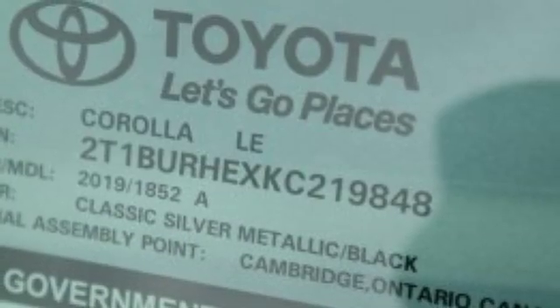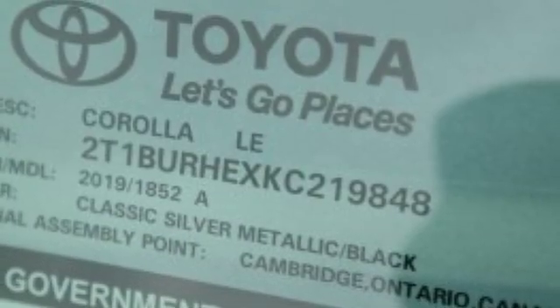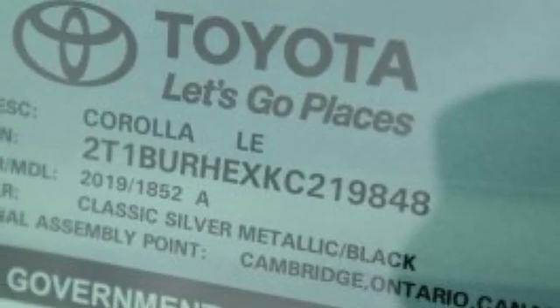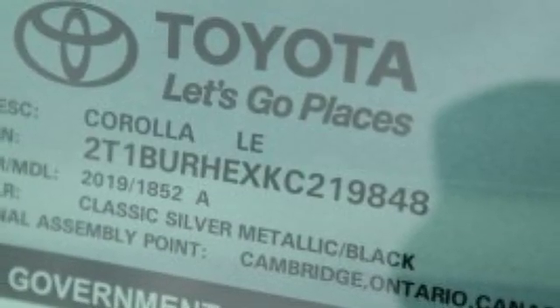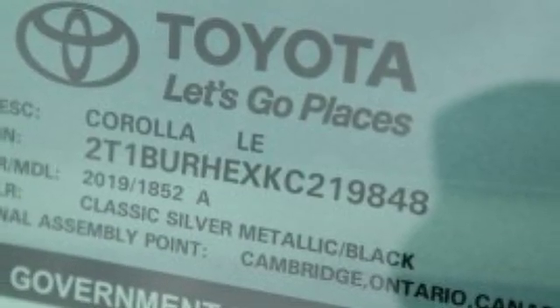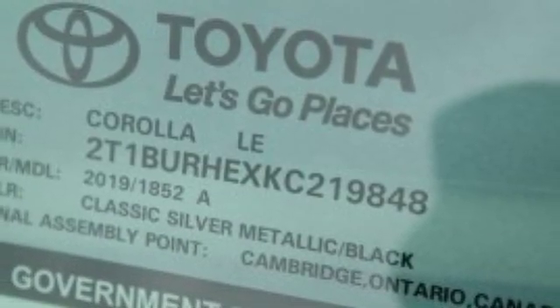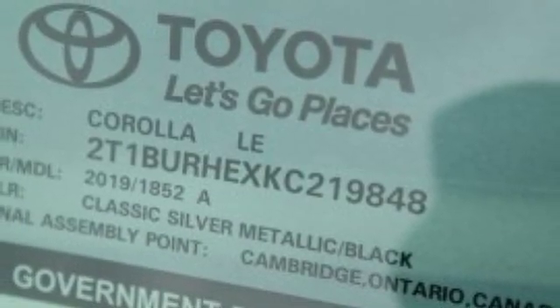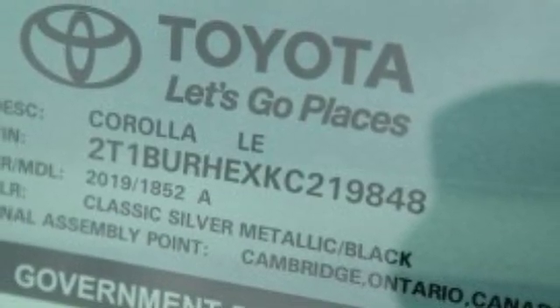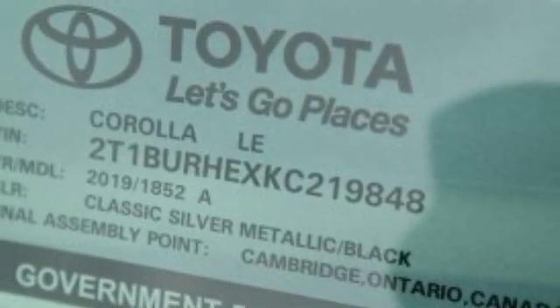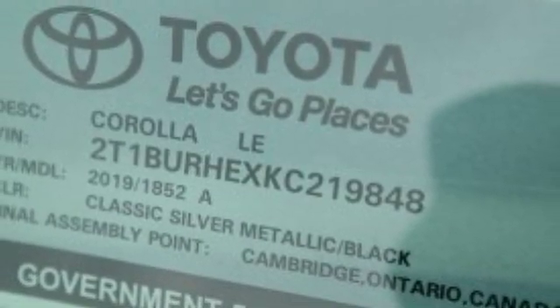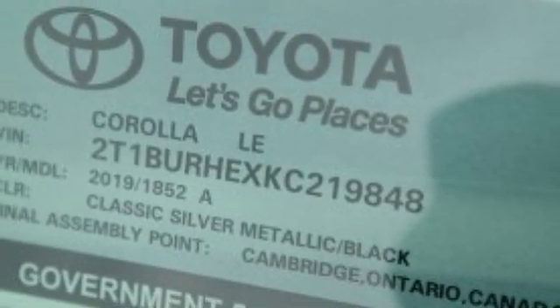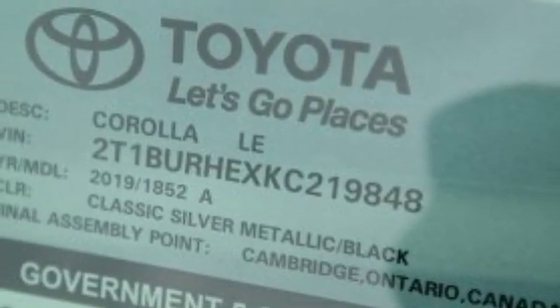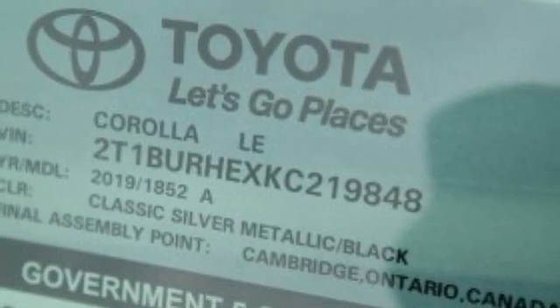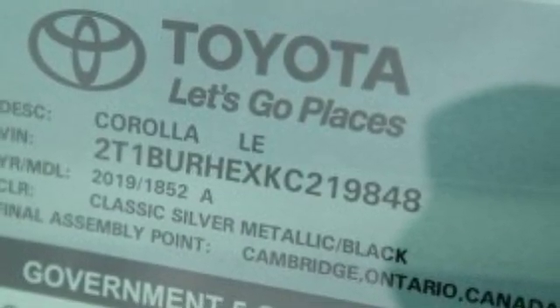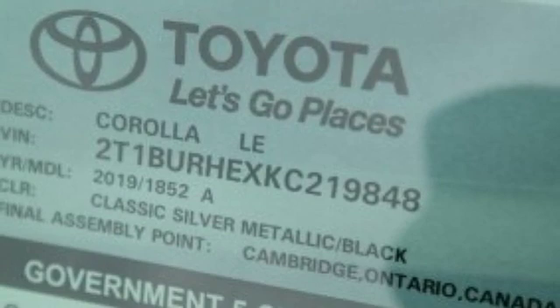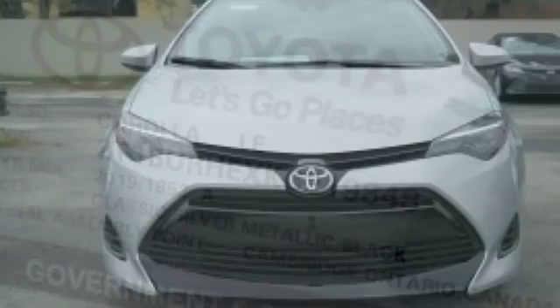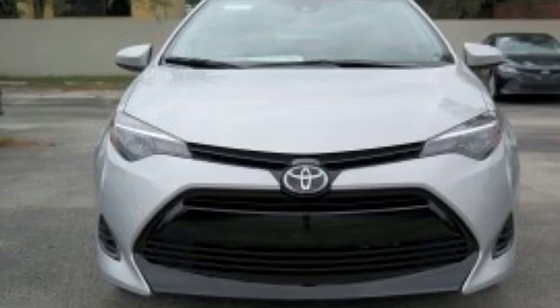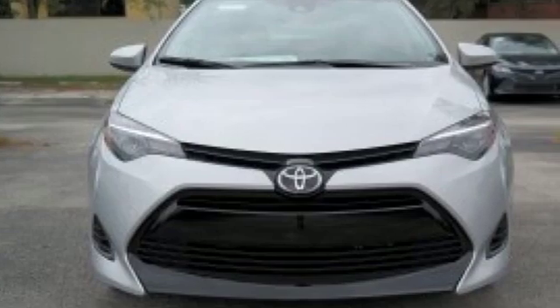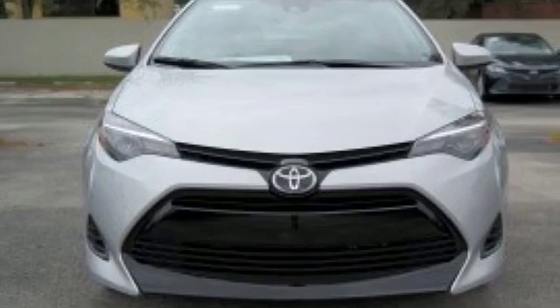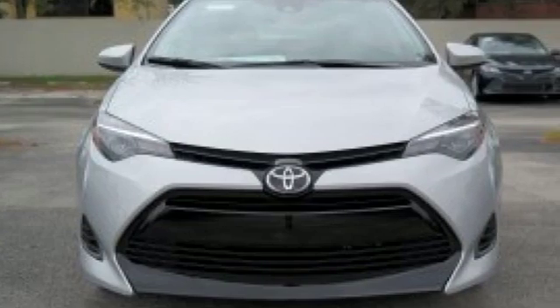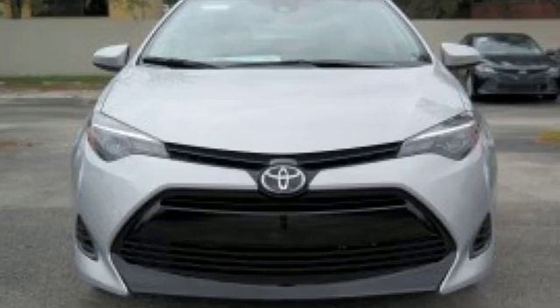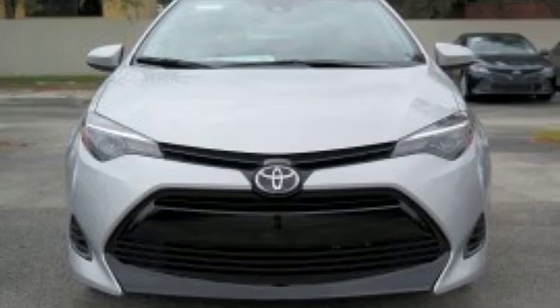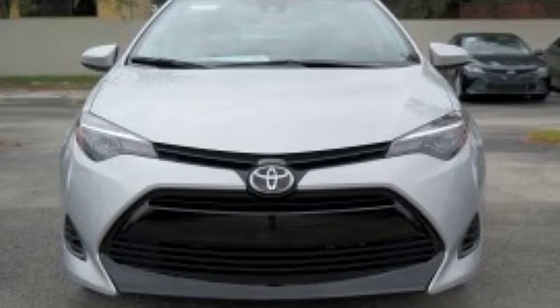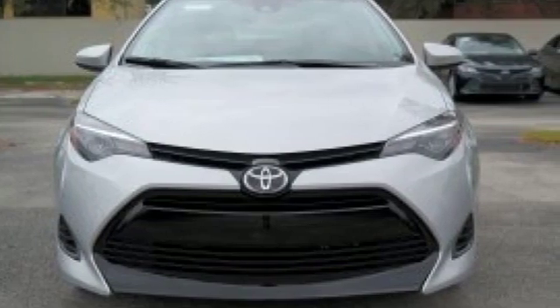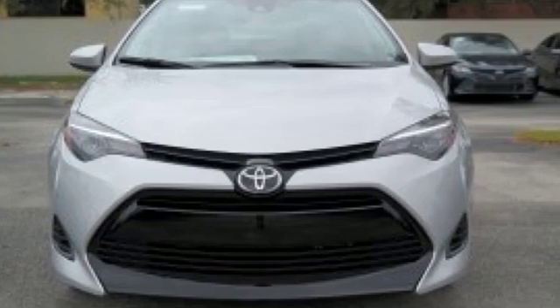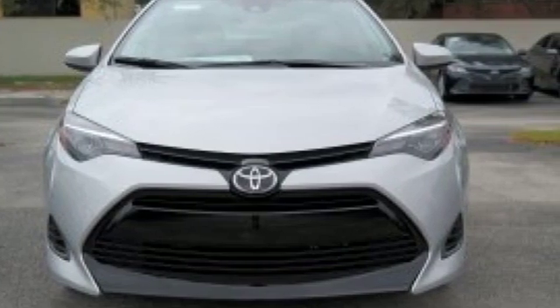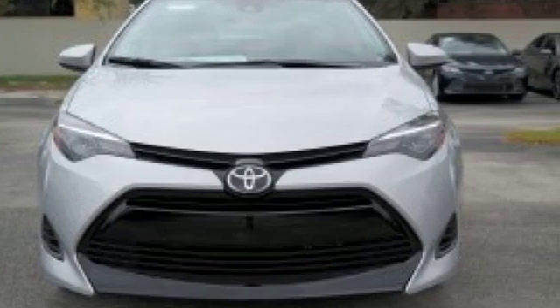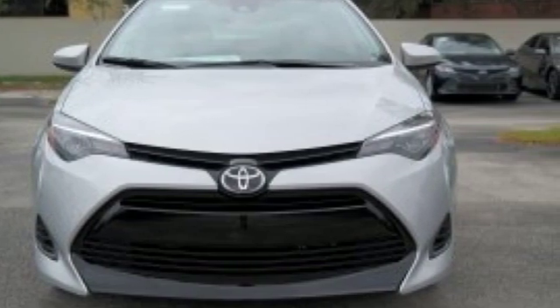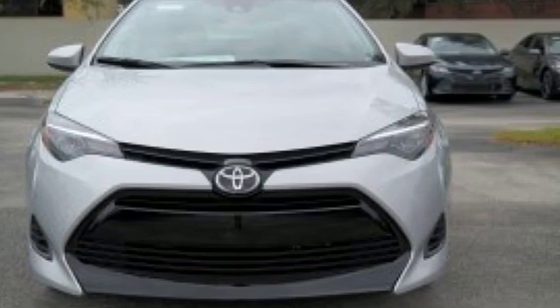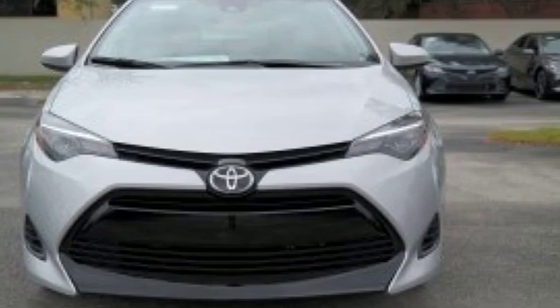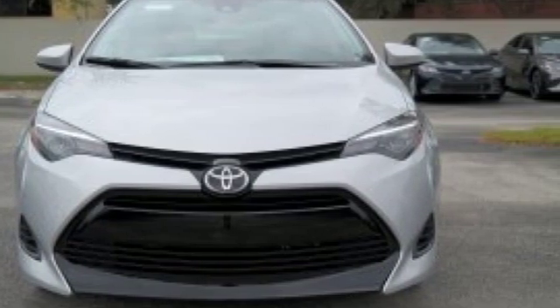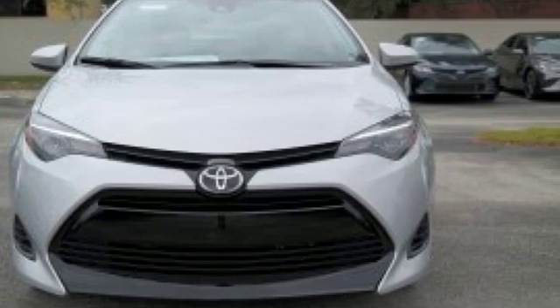Toyota — steered by ingenuity, driven by passion. There's even more to see in person. Take it for a test drive today.